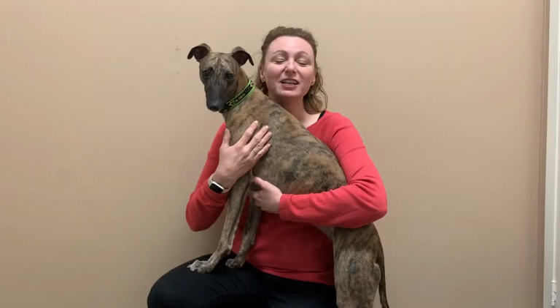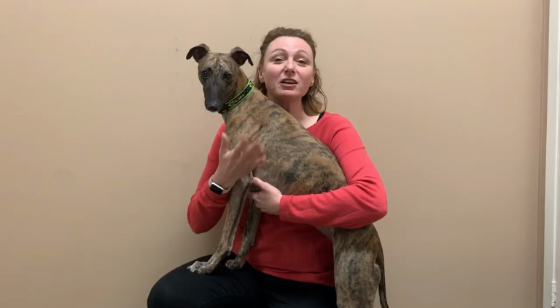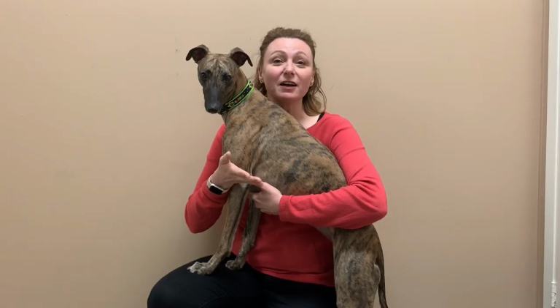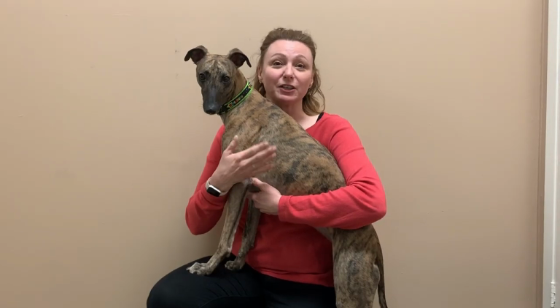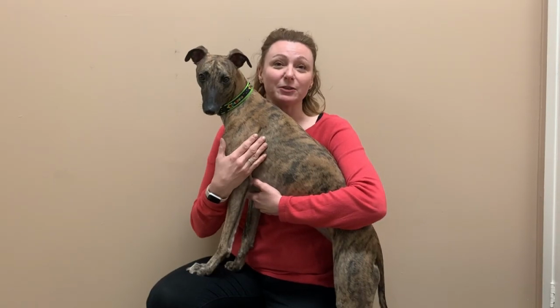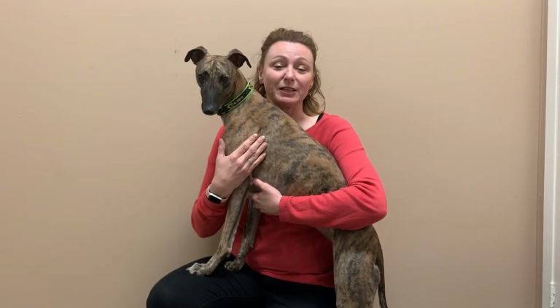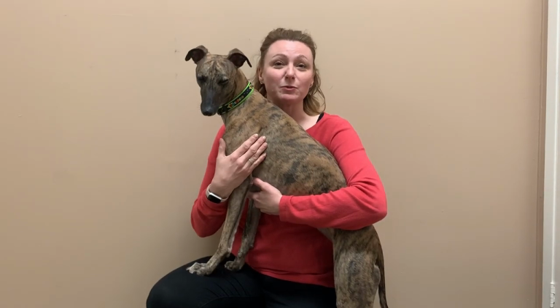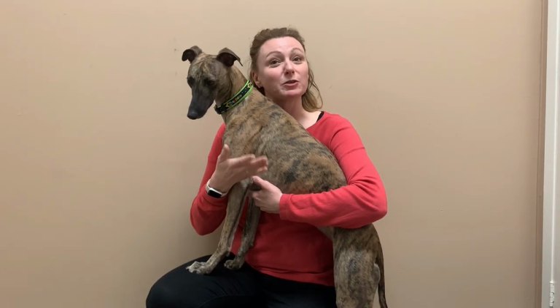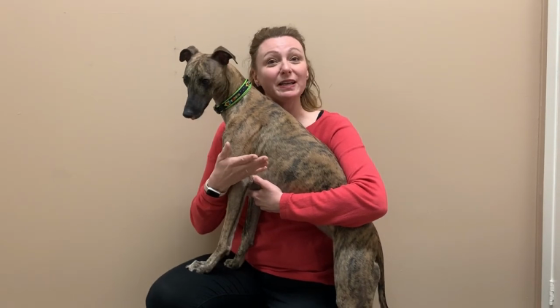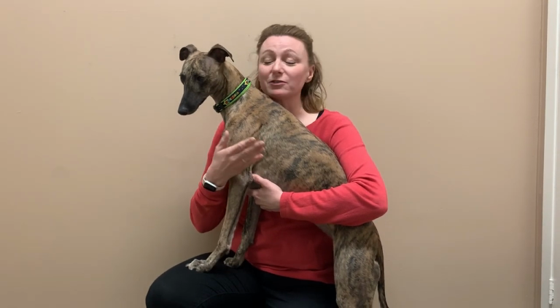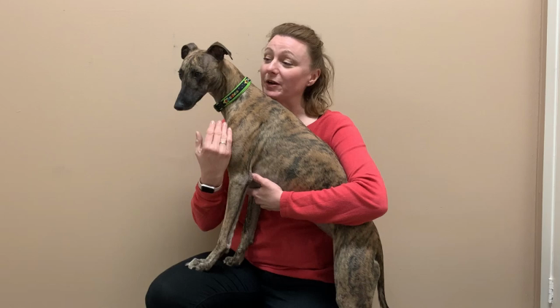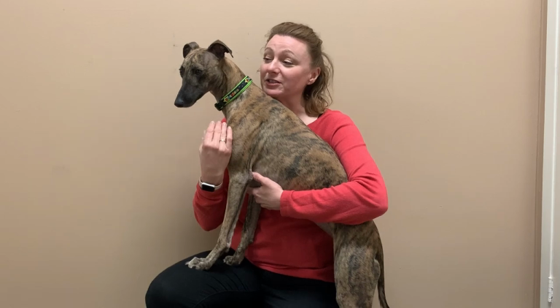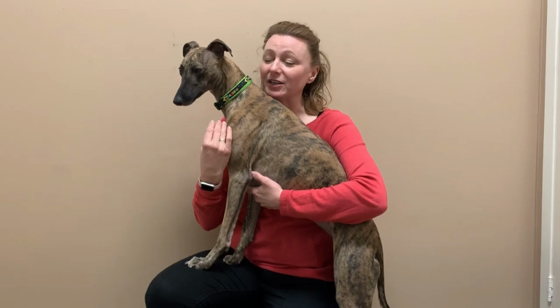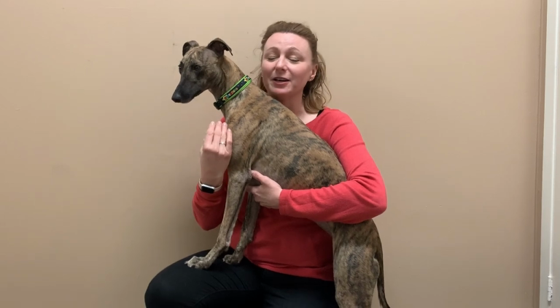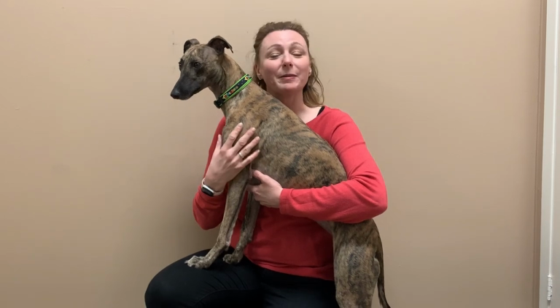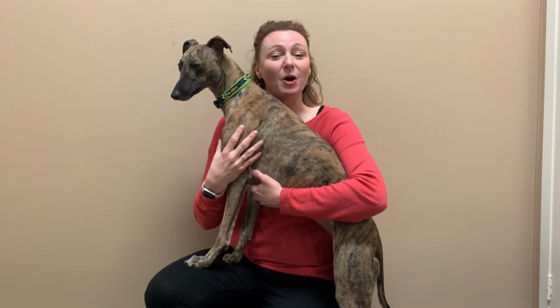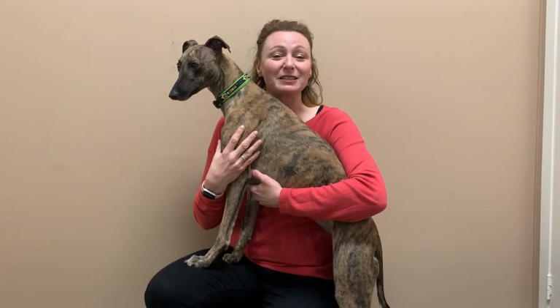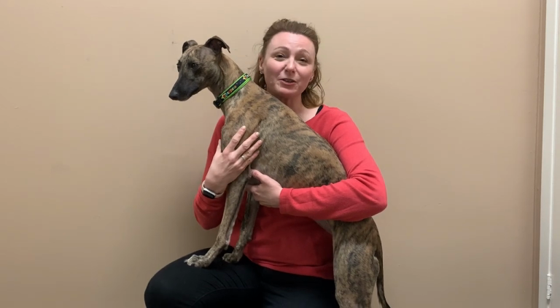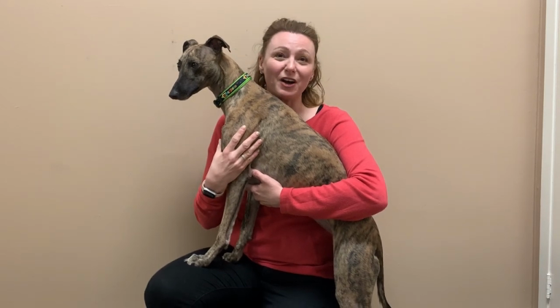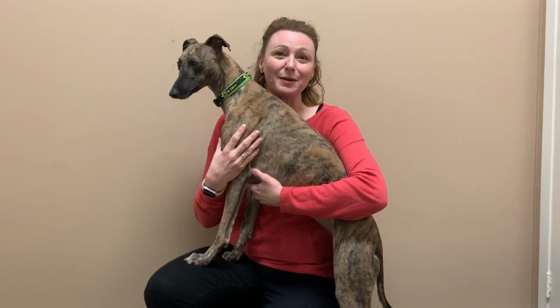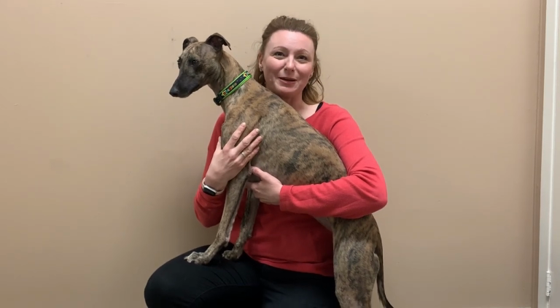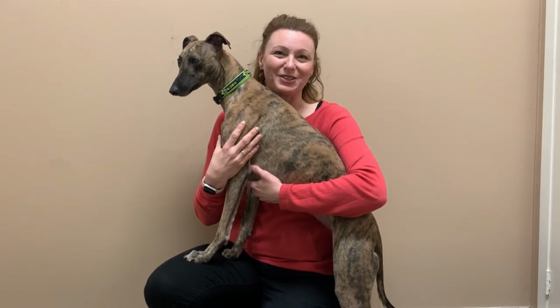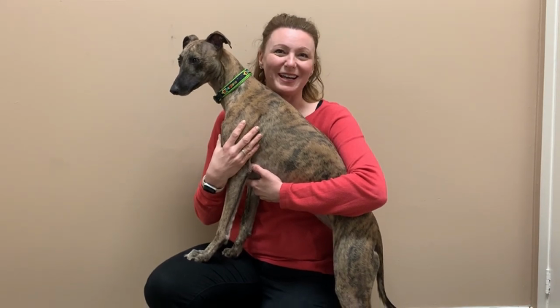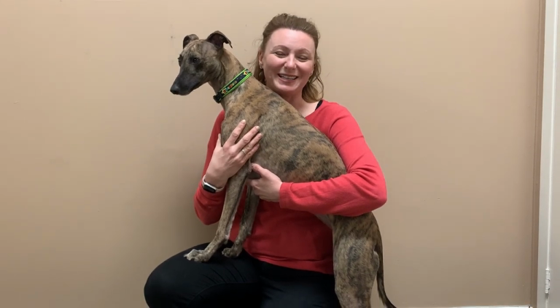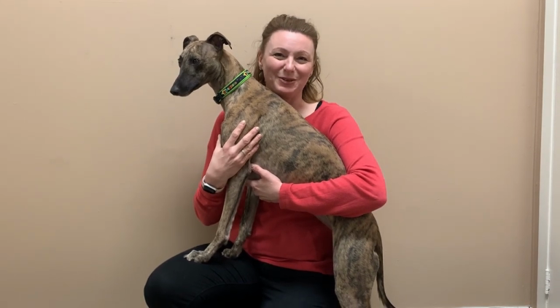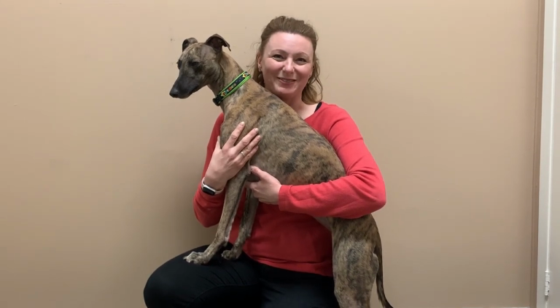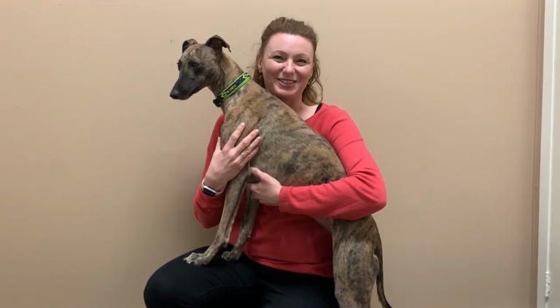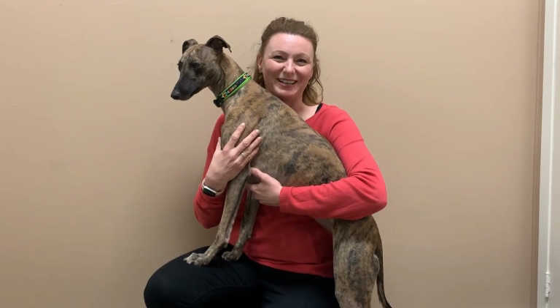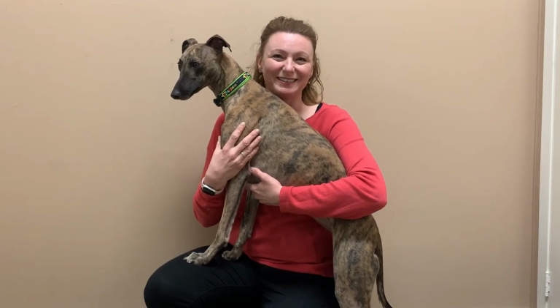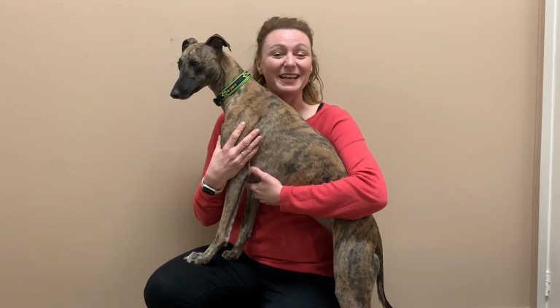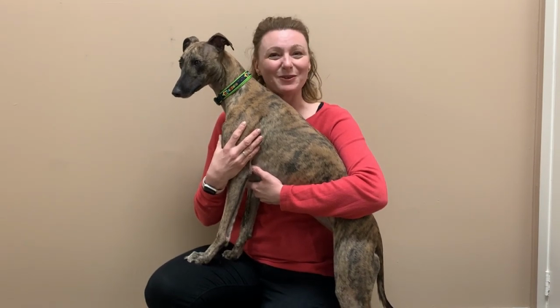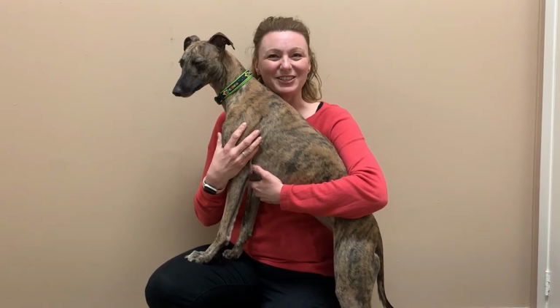Dogs love learning new skills, whether it's obedience or whether it's a trick. Remember to always love your dog, play with your dog, and communicate with your dog. Thanks for watching.